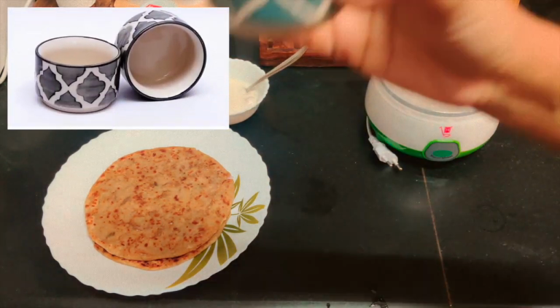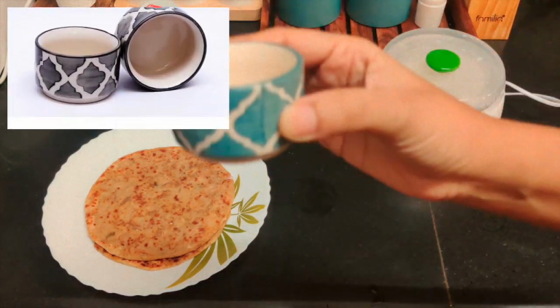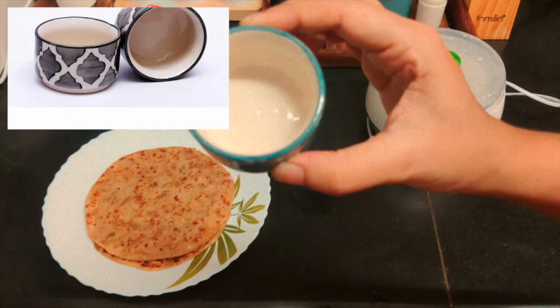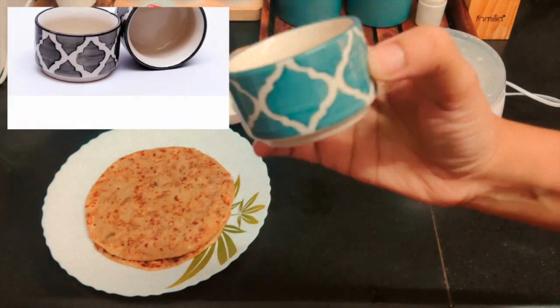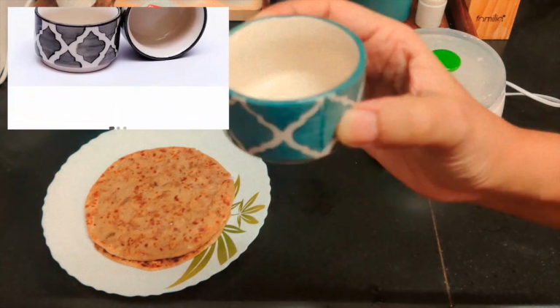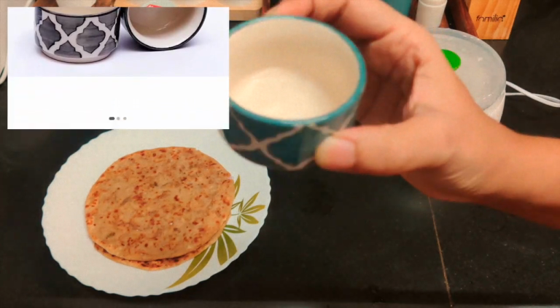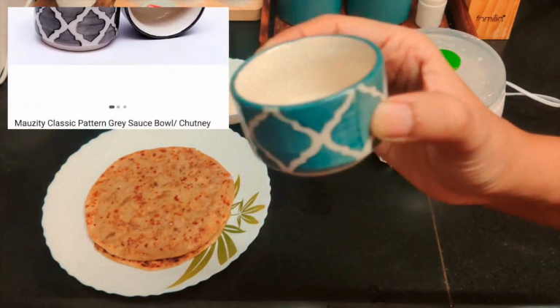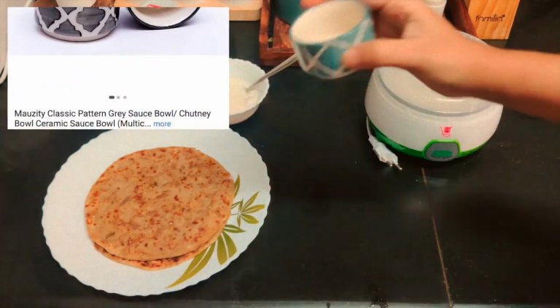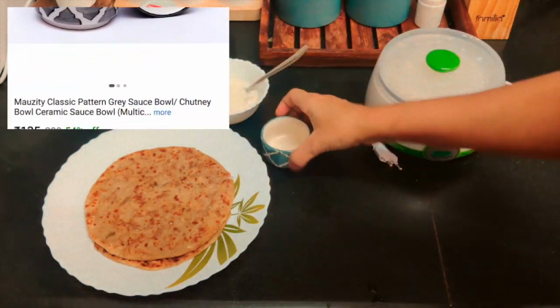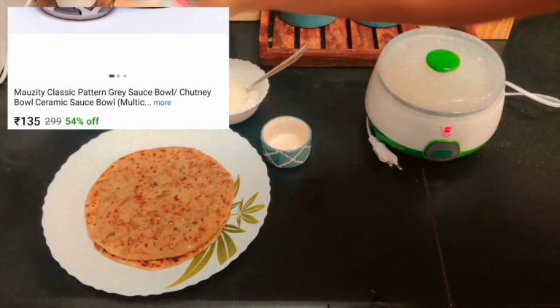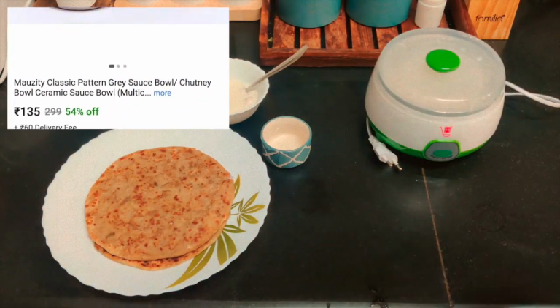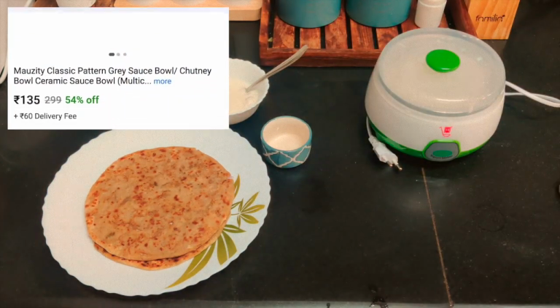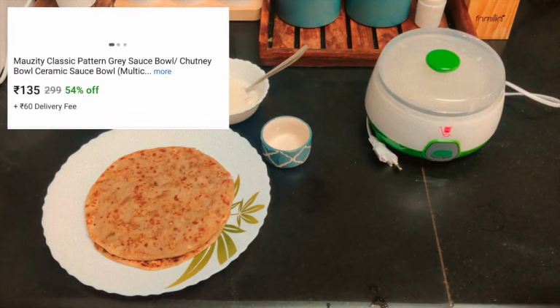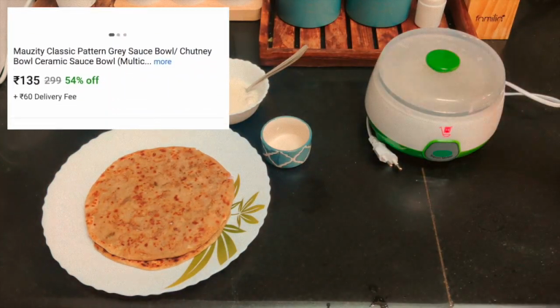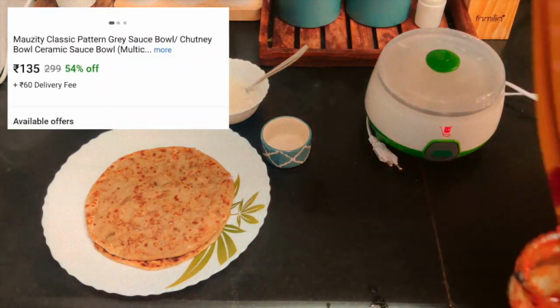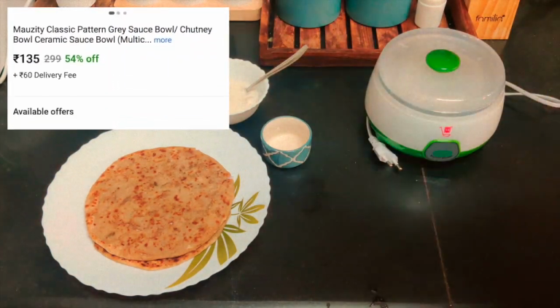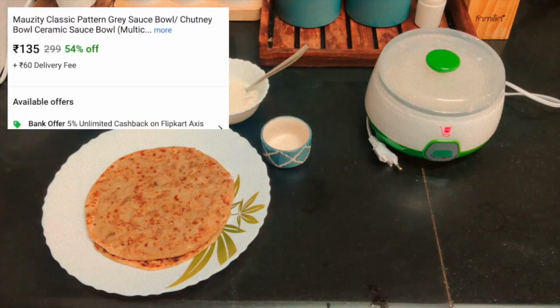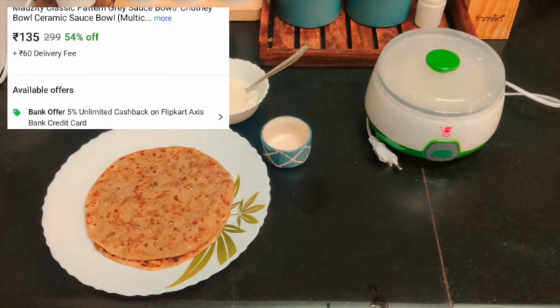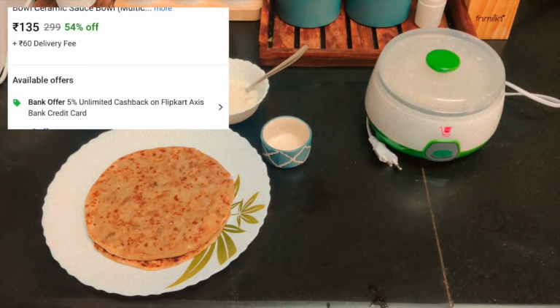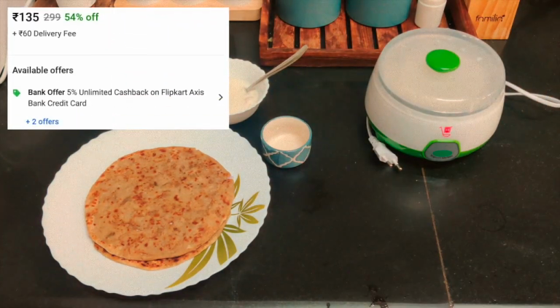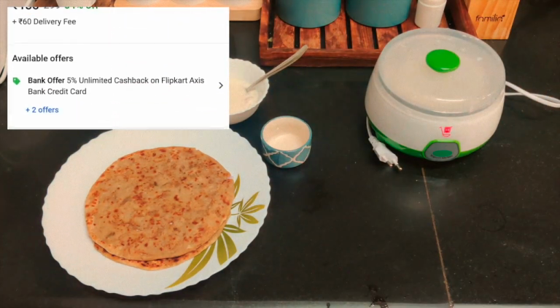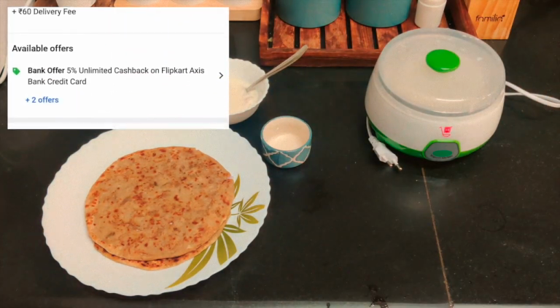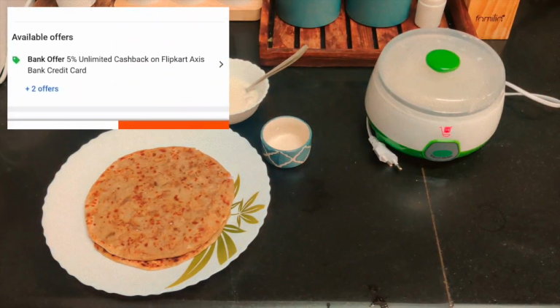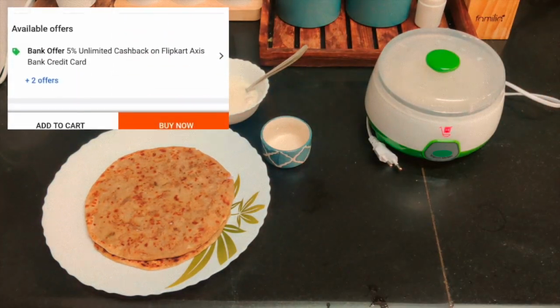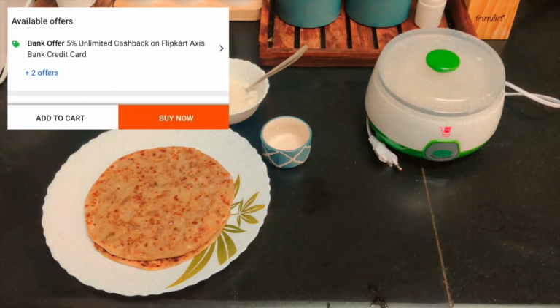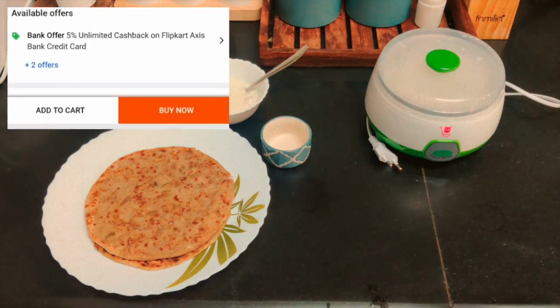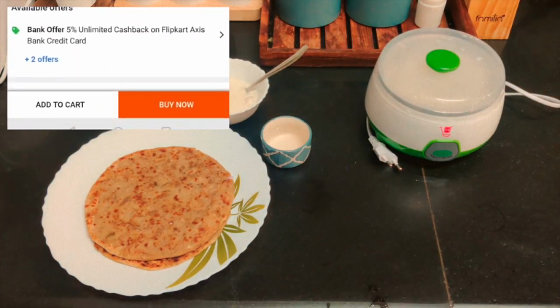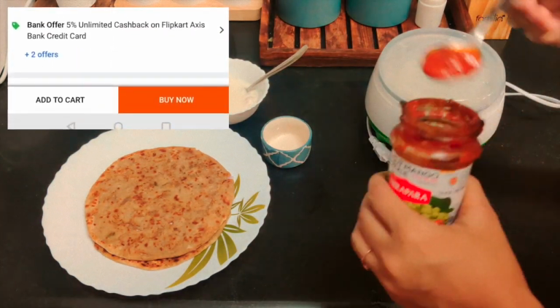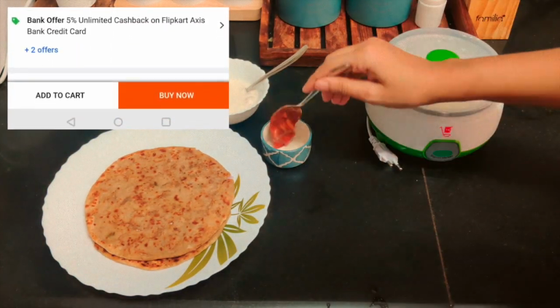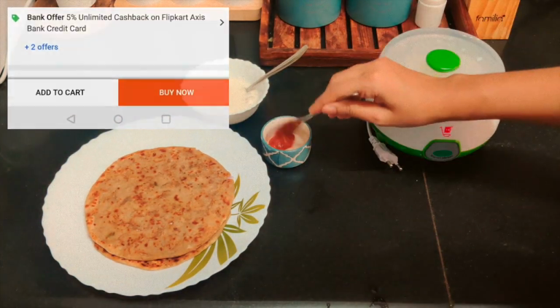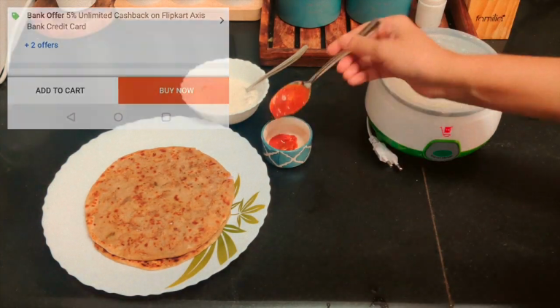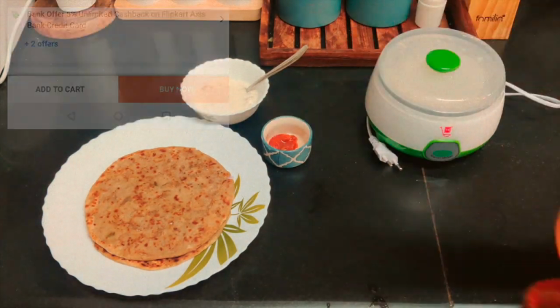It's a small cute bowl and you can use it for pickle, chutney or other similar items.